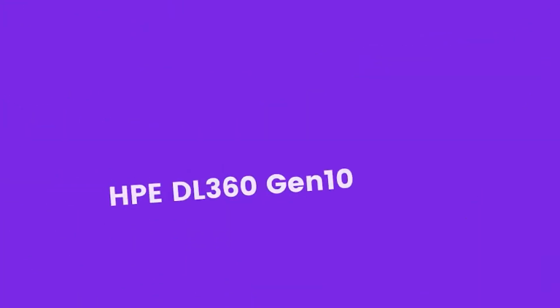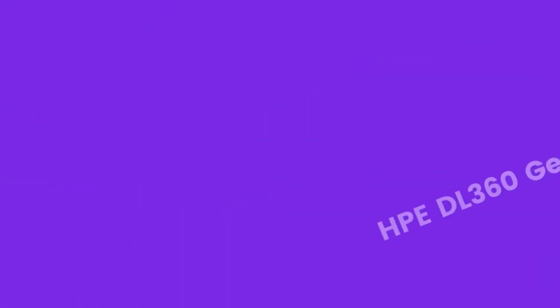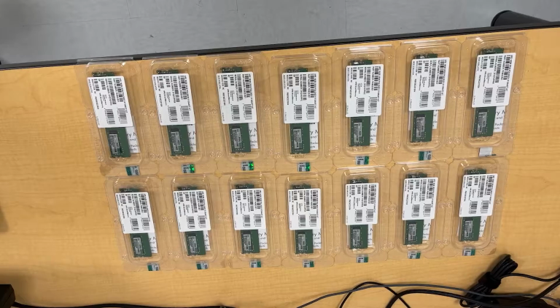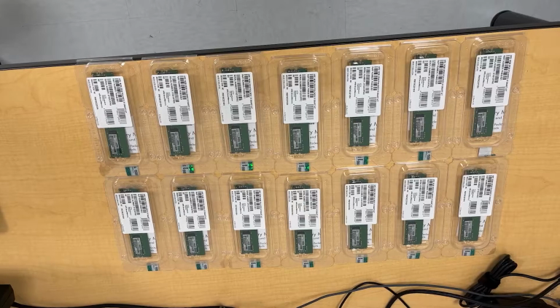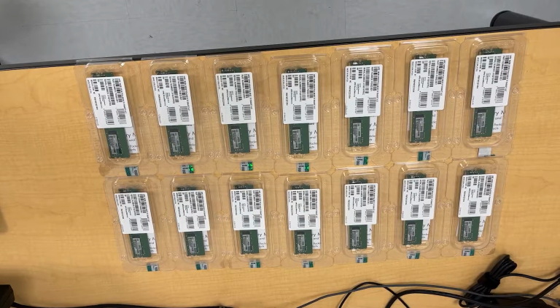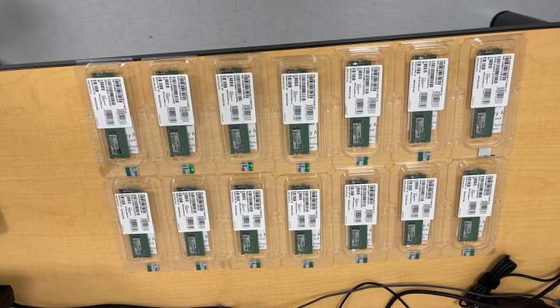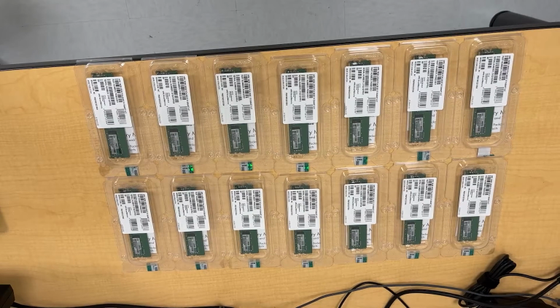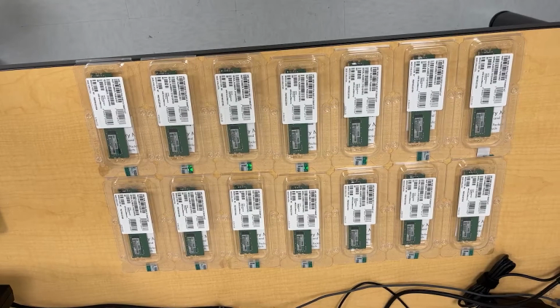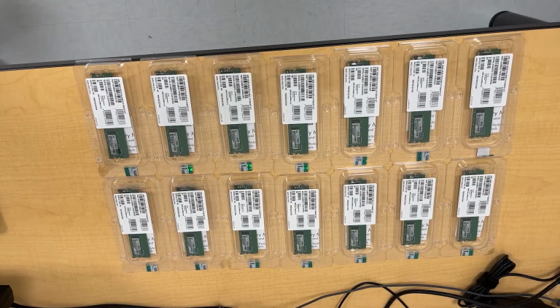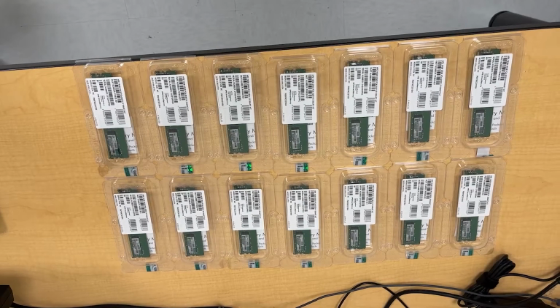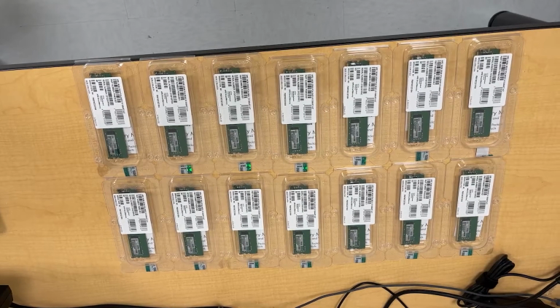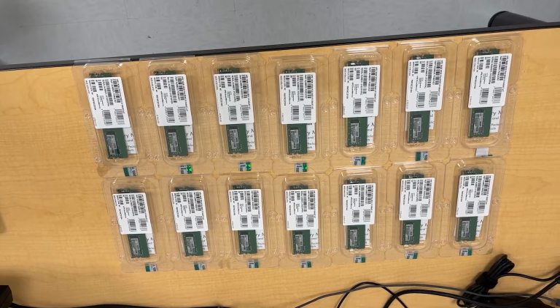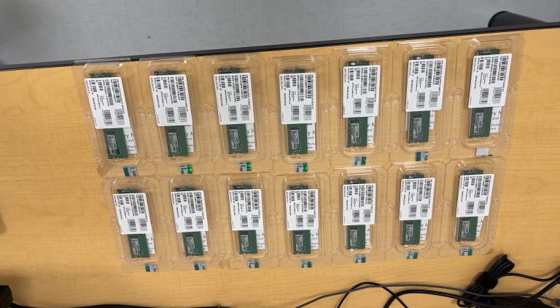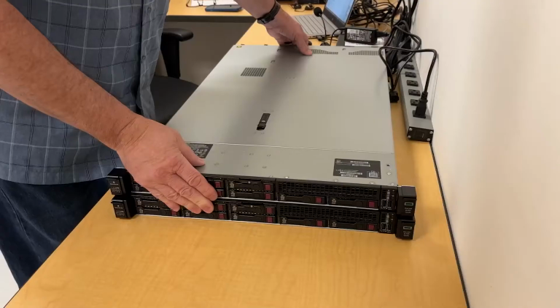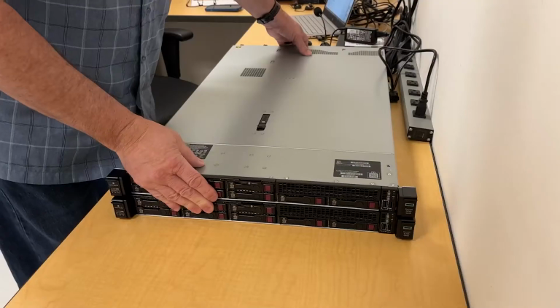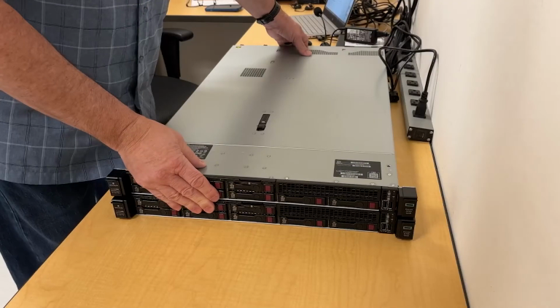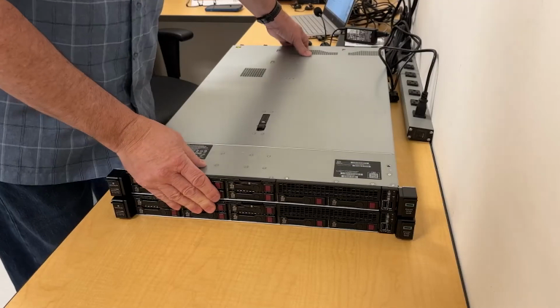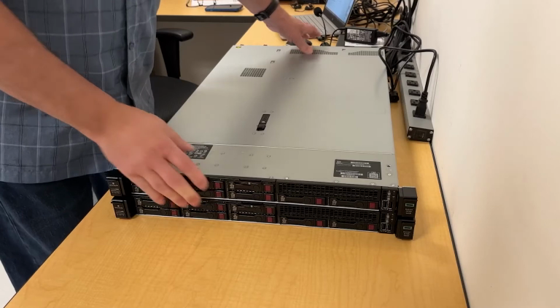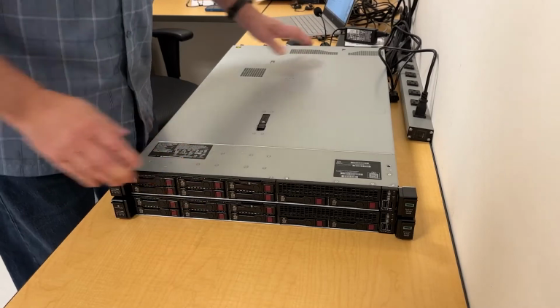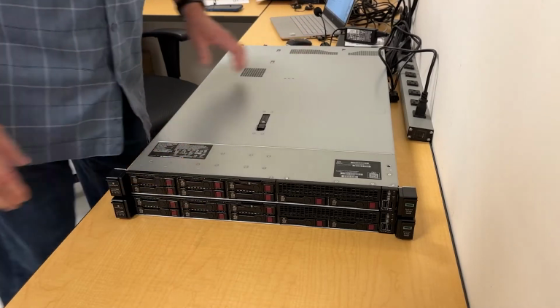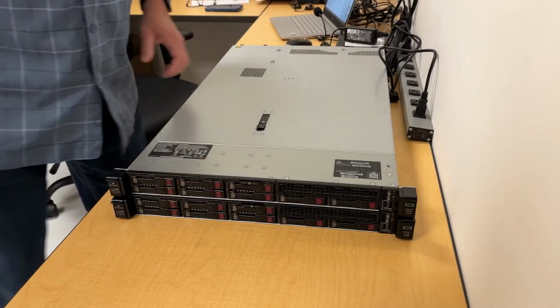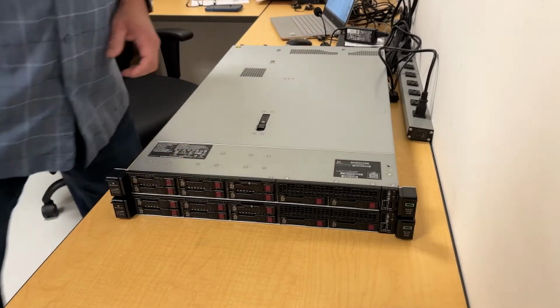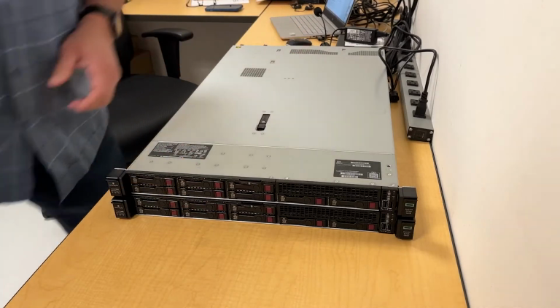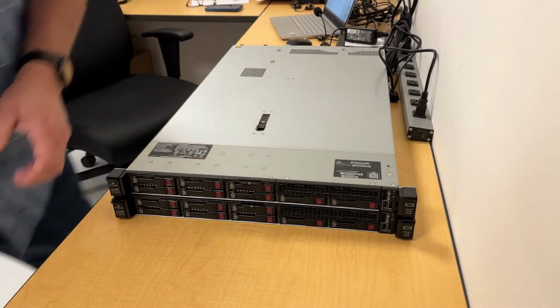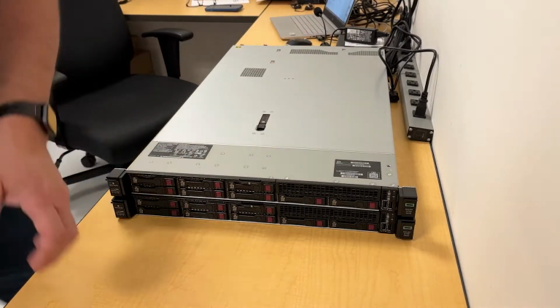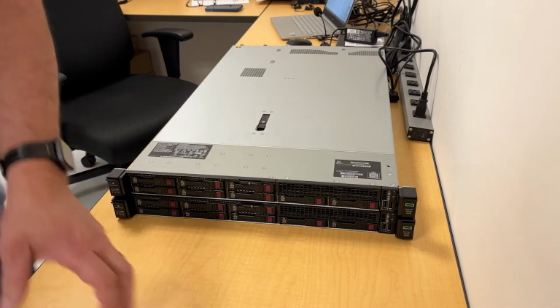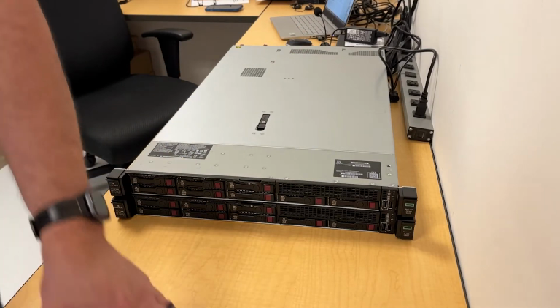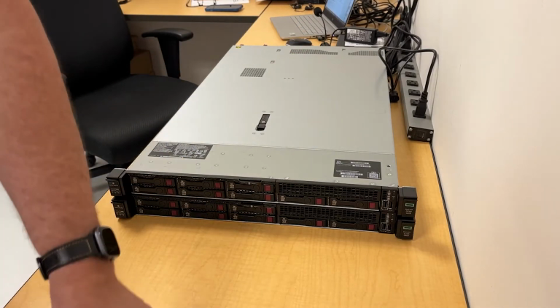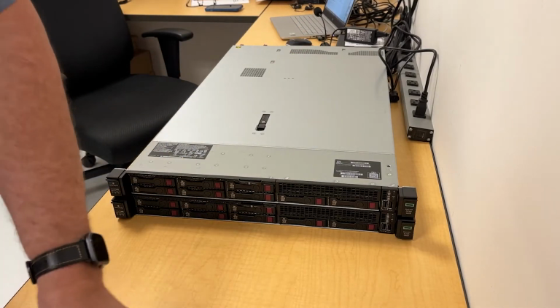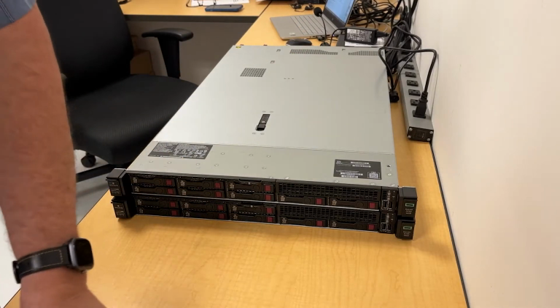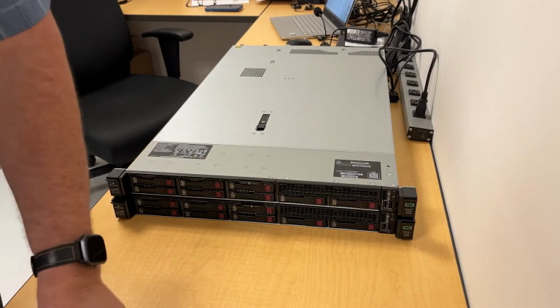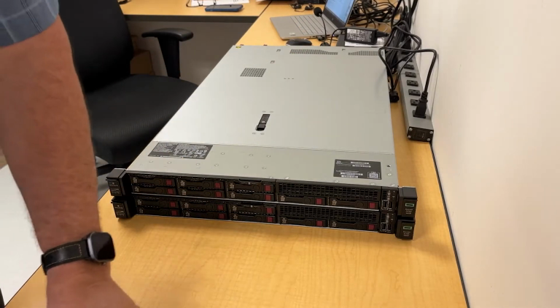I'm going to install this memory into two DL360 Gen 10 servers.